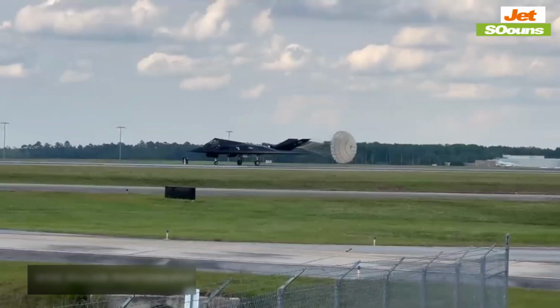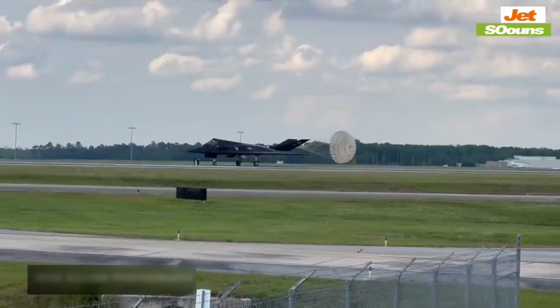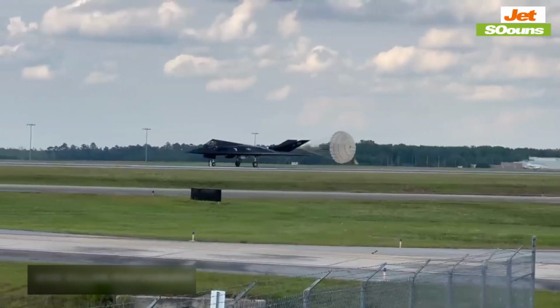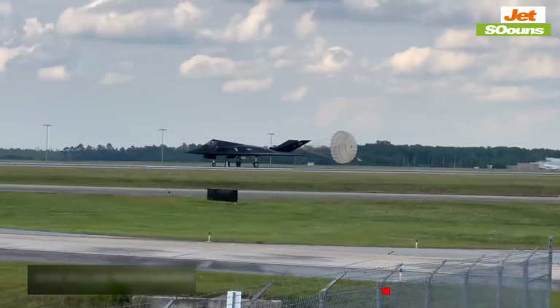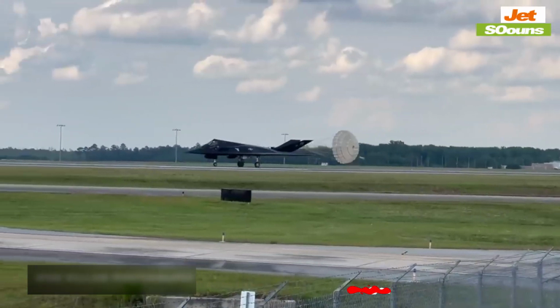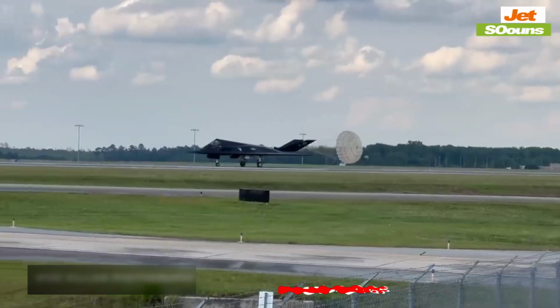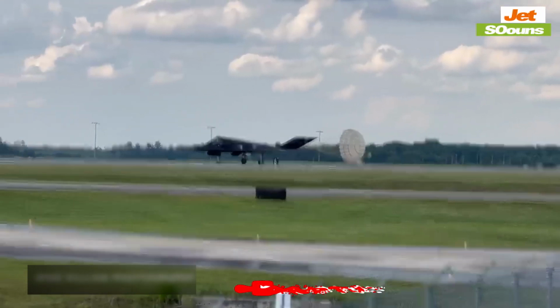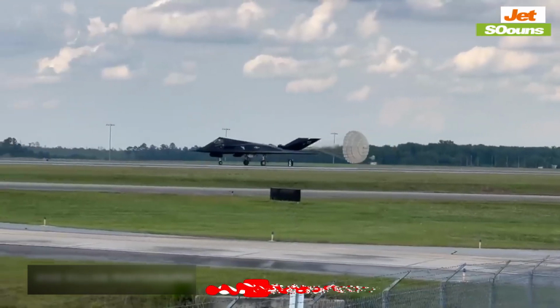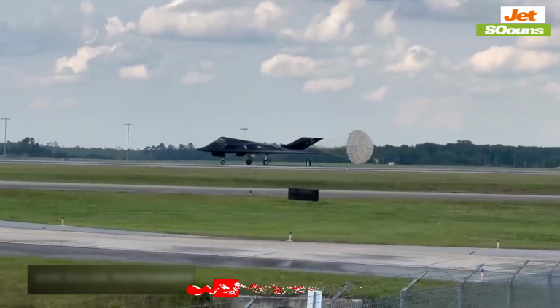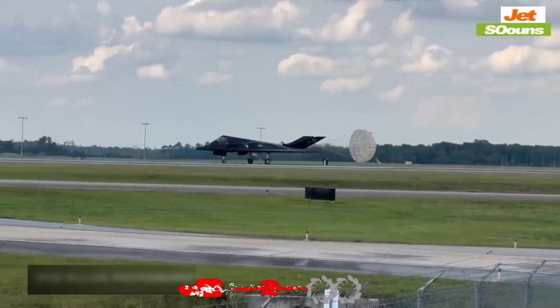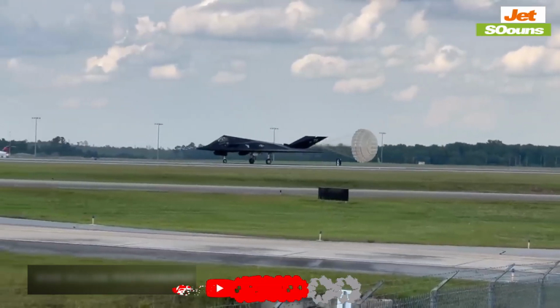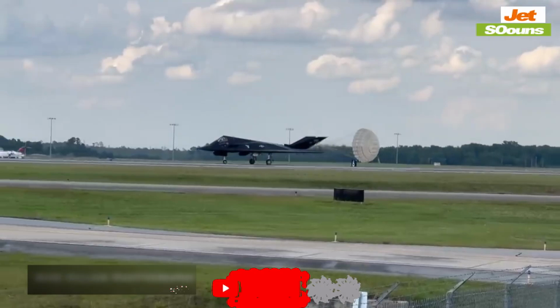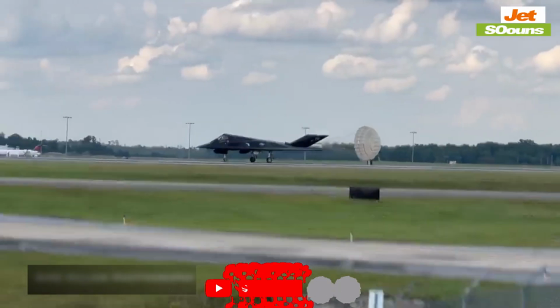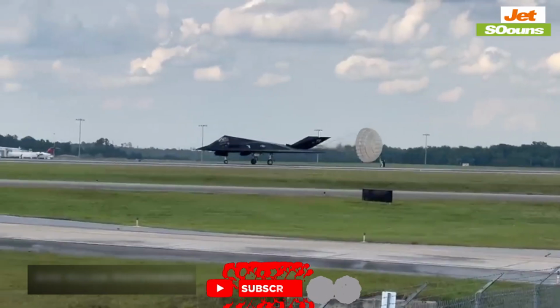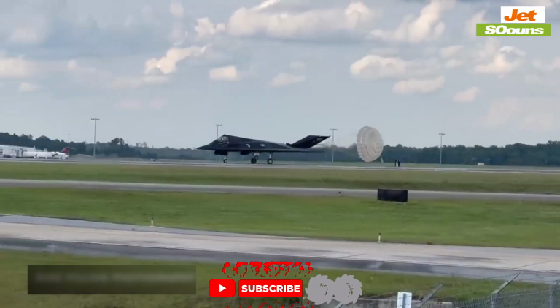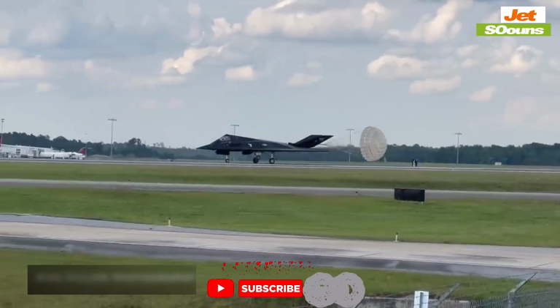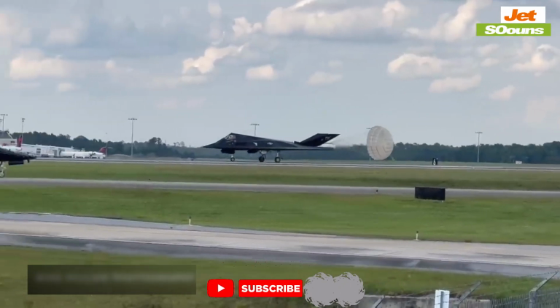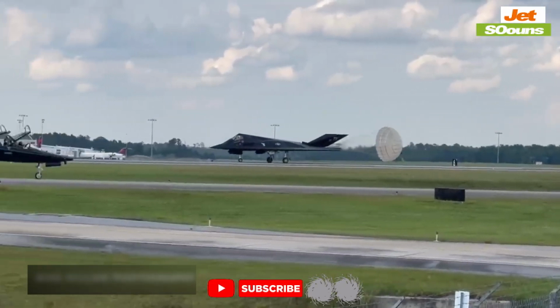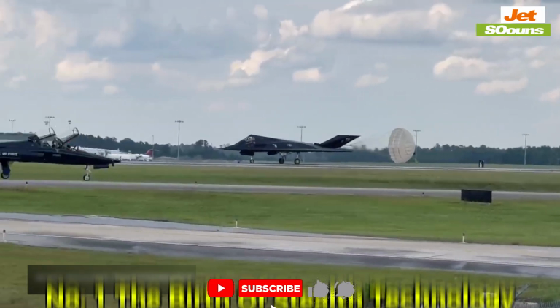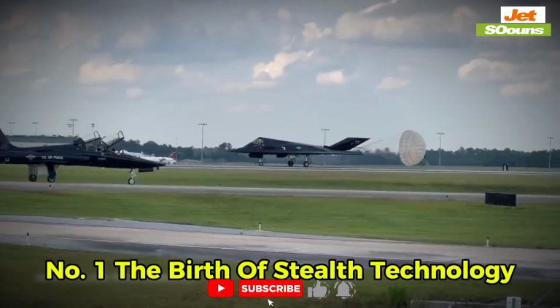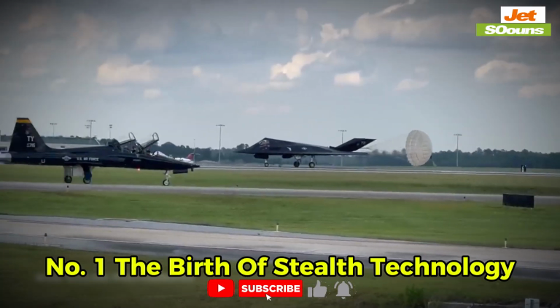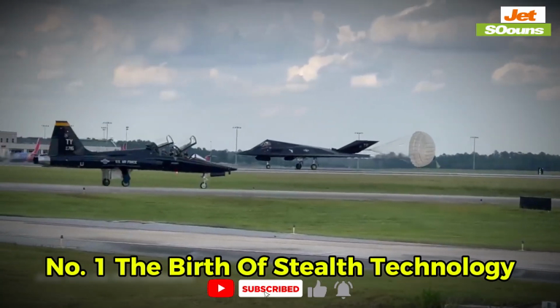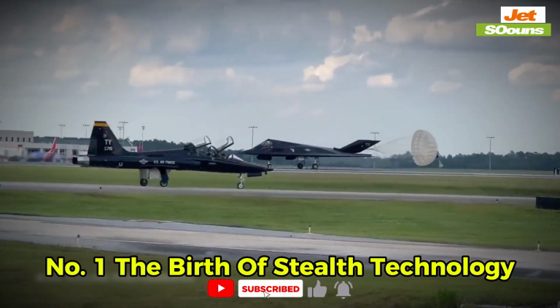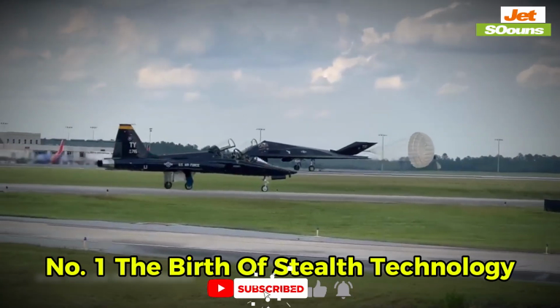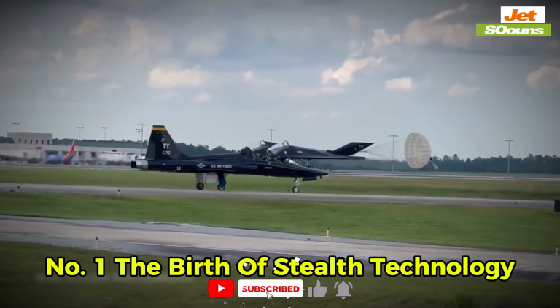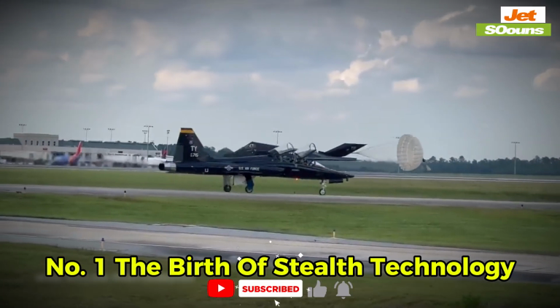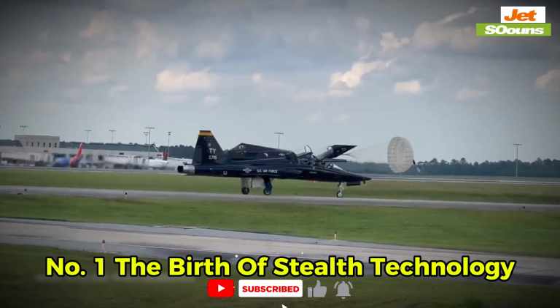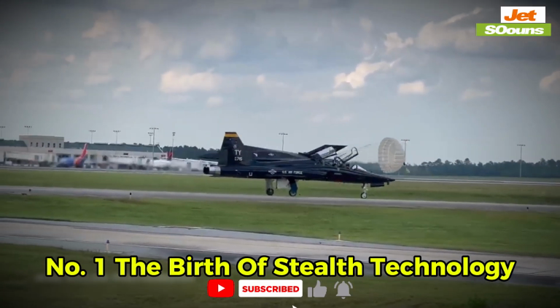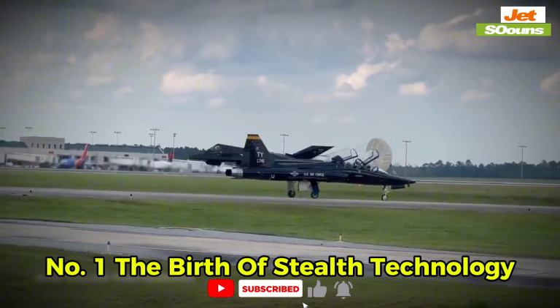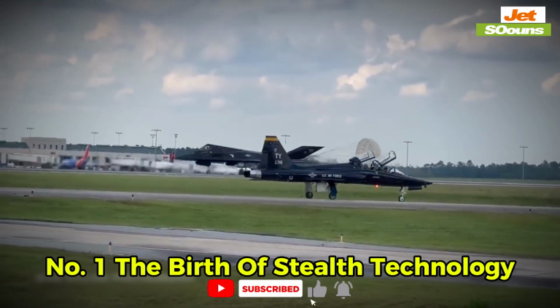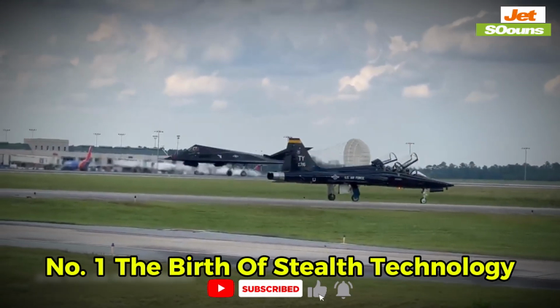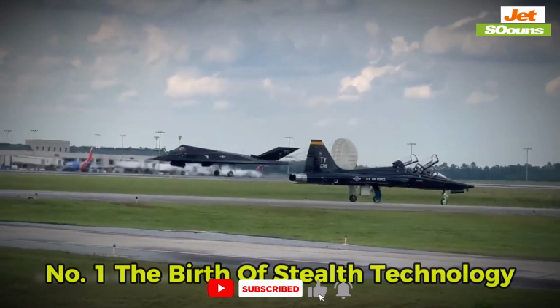This video is divided into five parts. Number one: the birth of stealth technology.